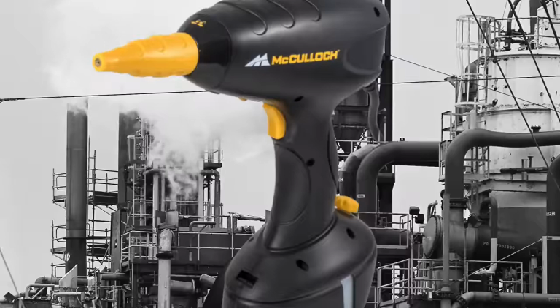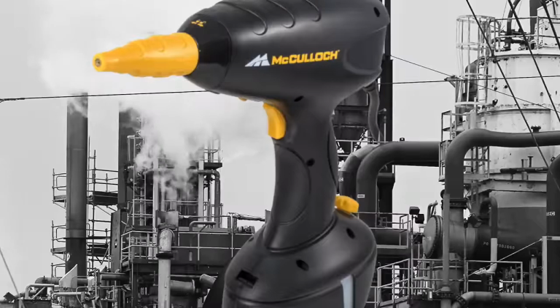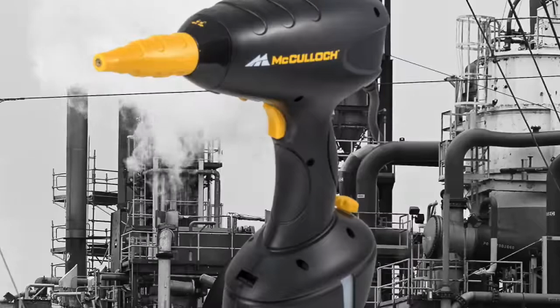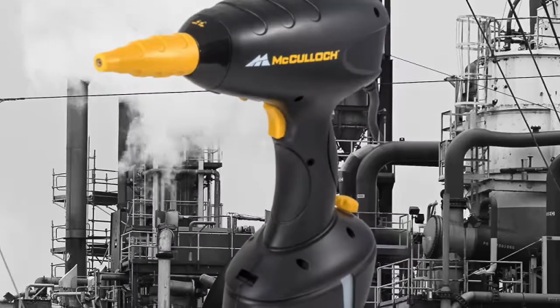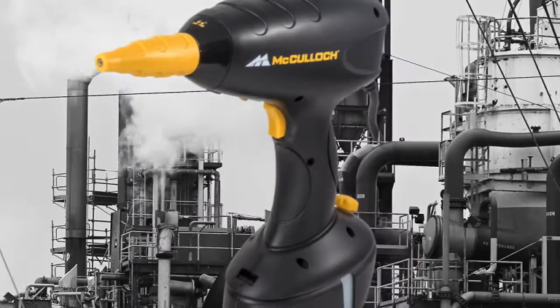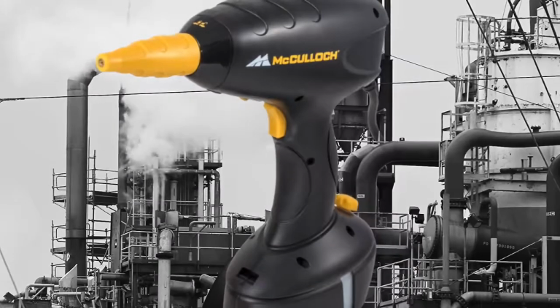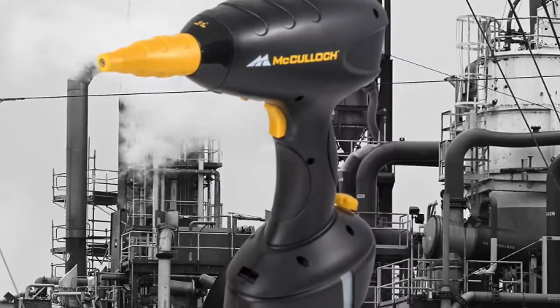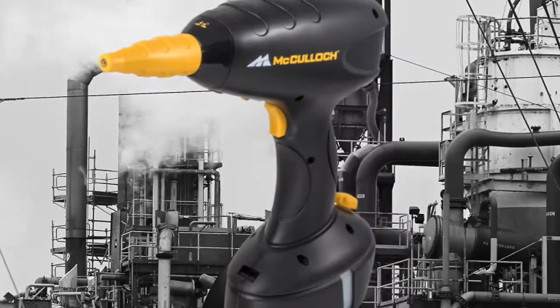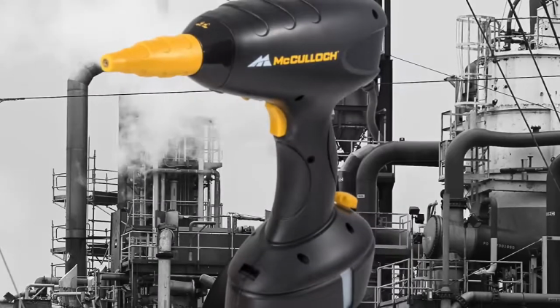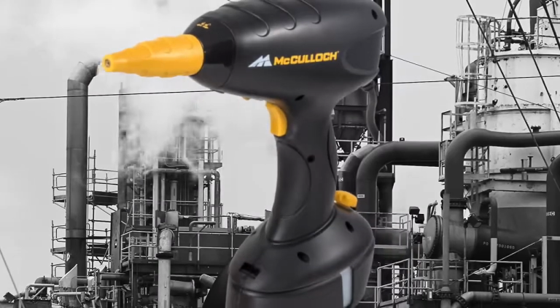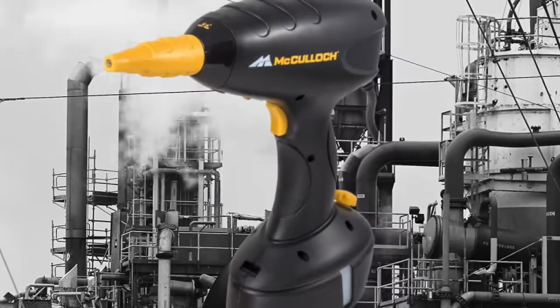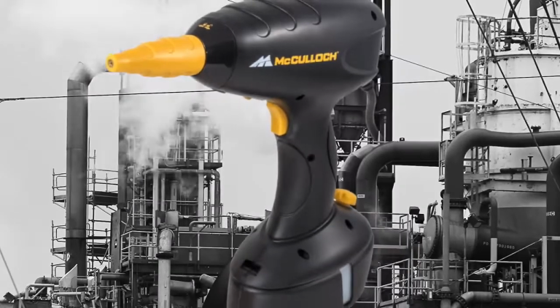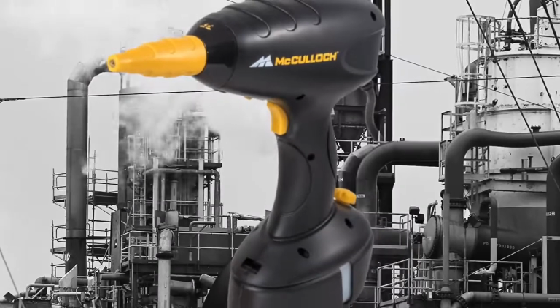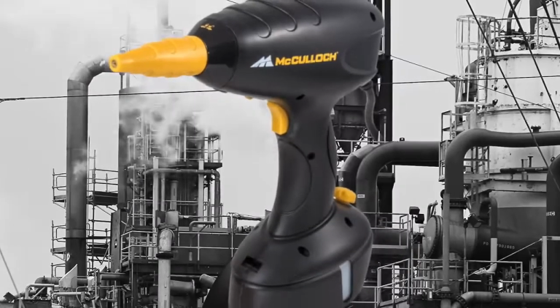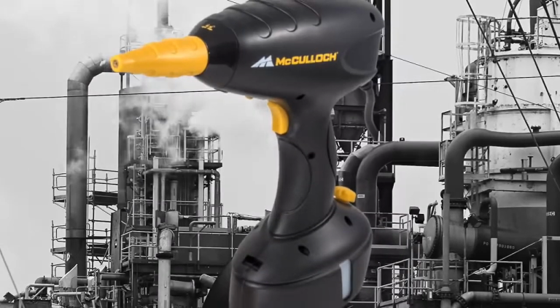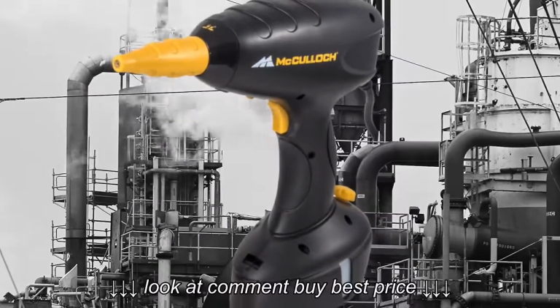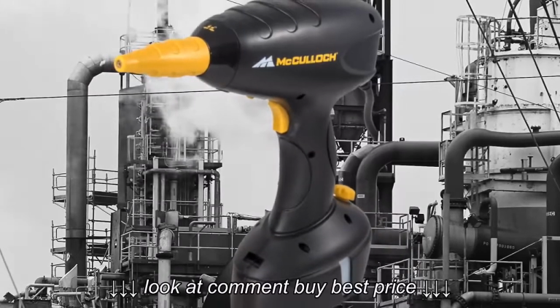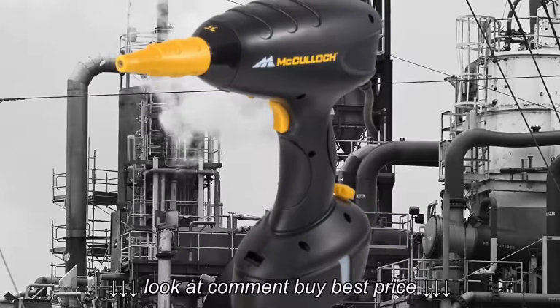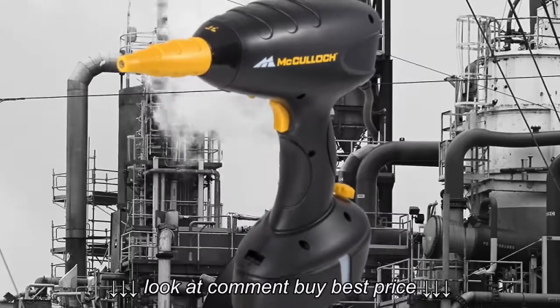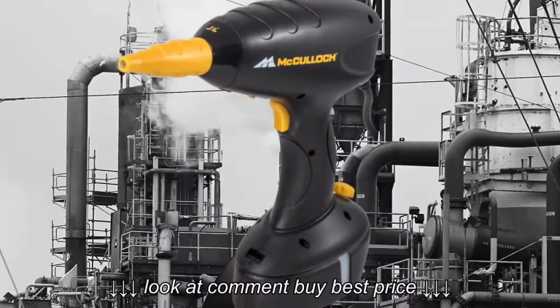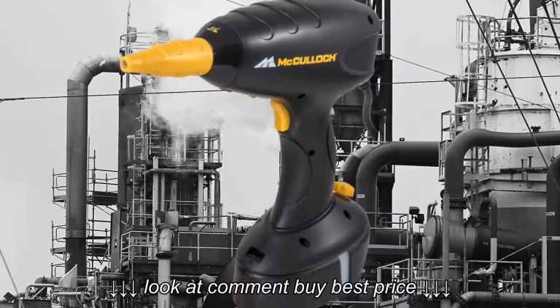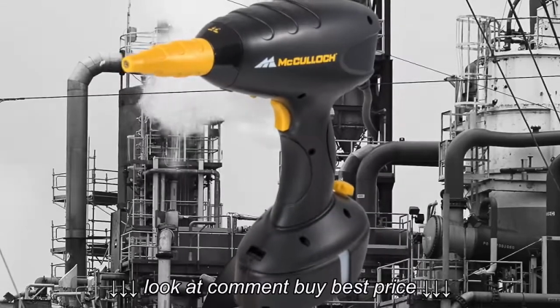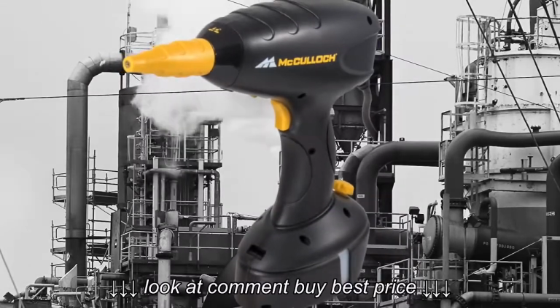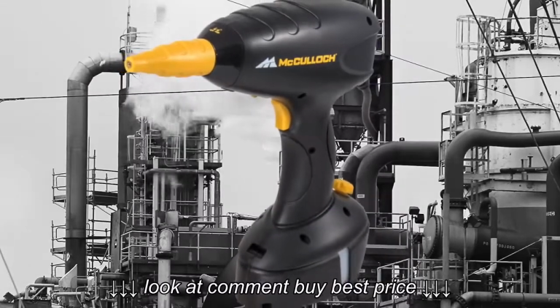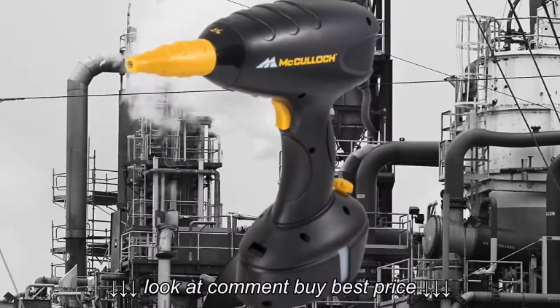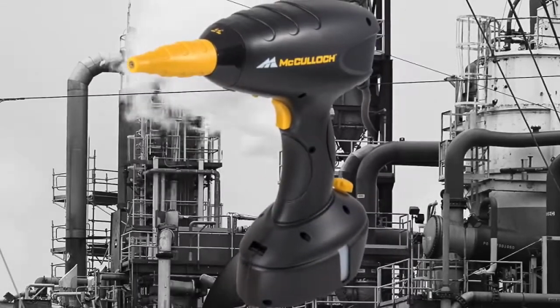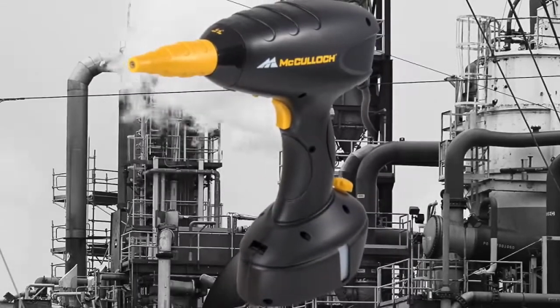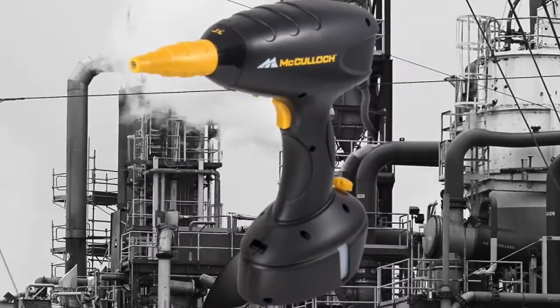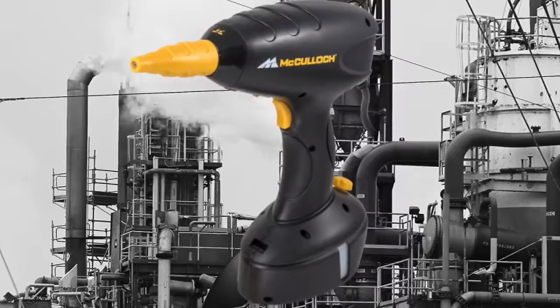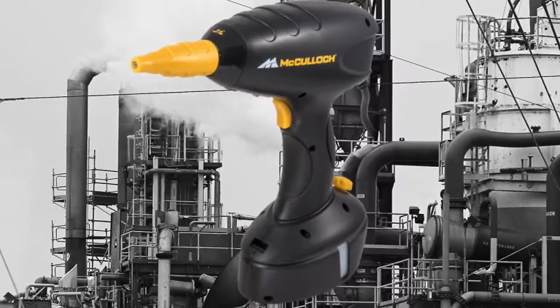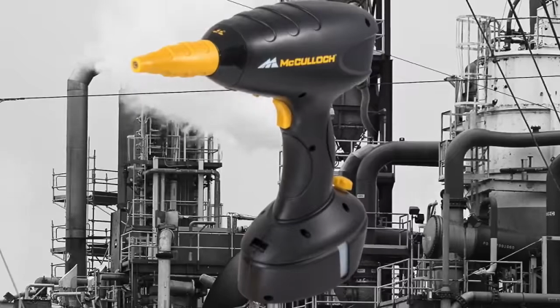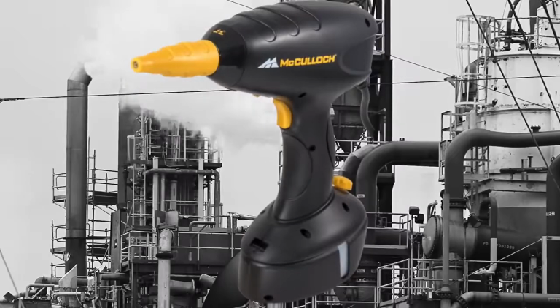It's the McCulloch Steam Cleaner for all your filthy household steam. Wait, what? That's not right.